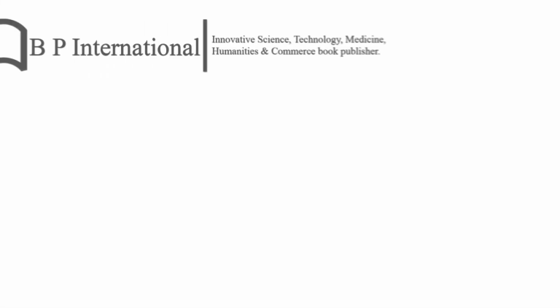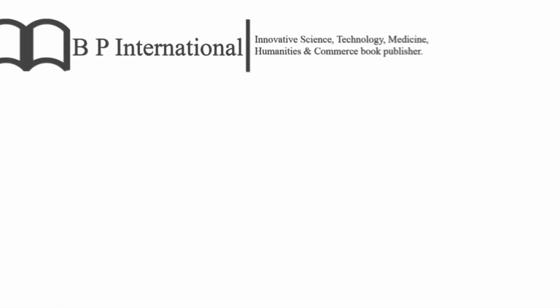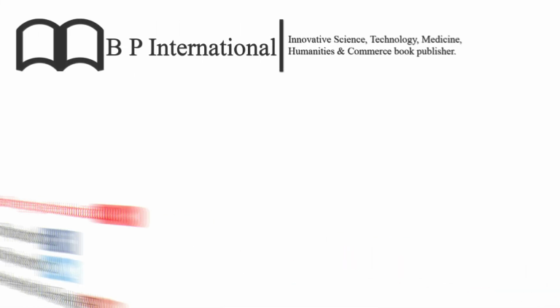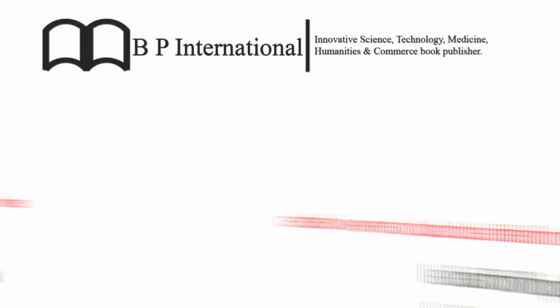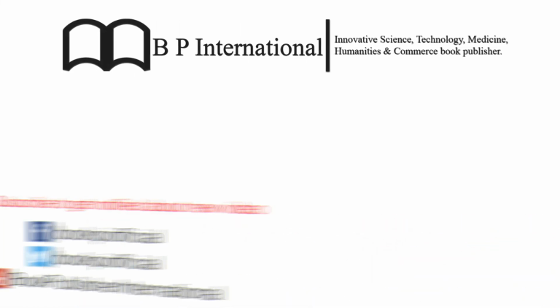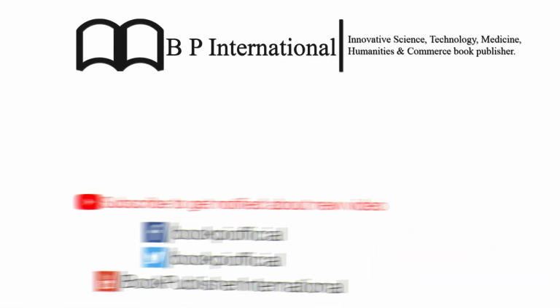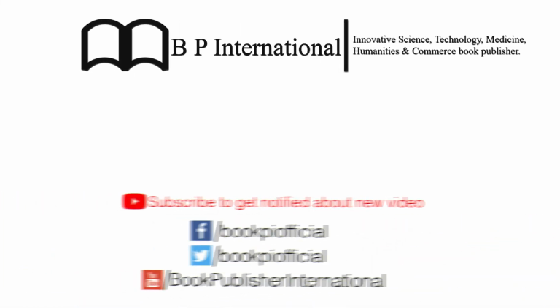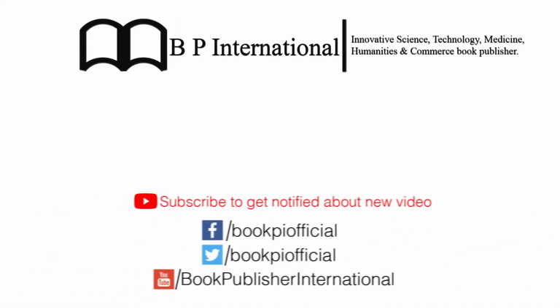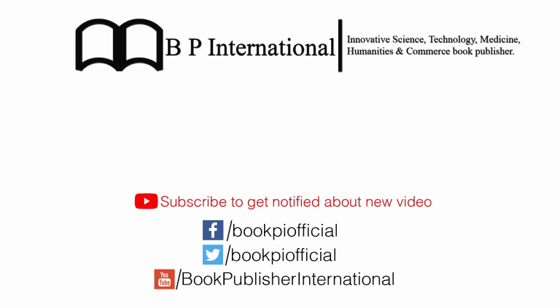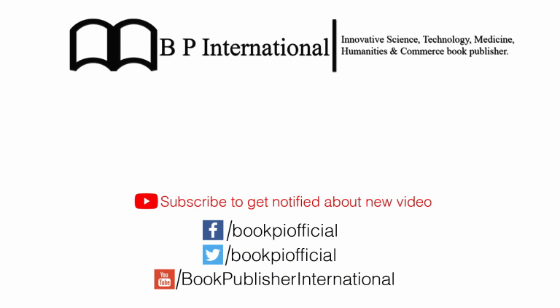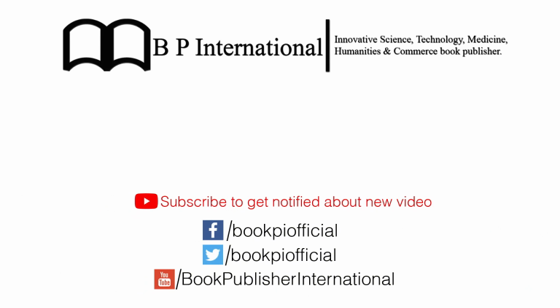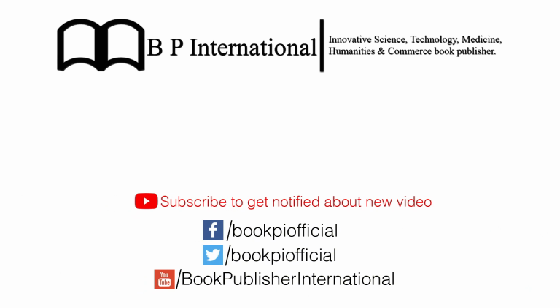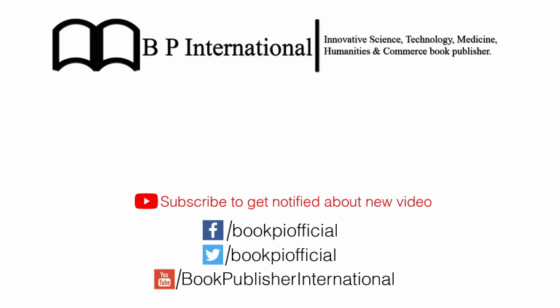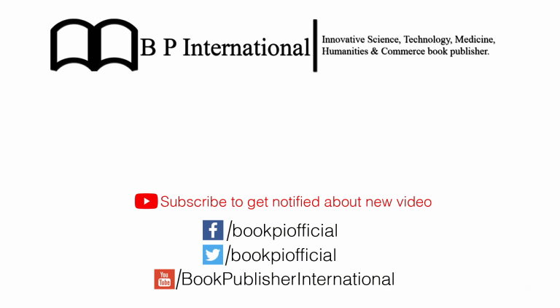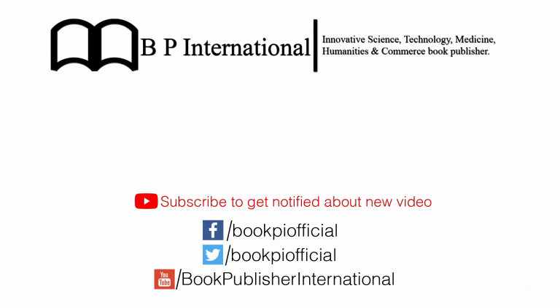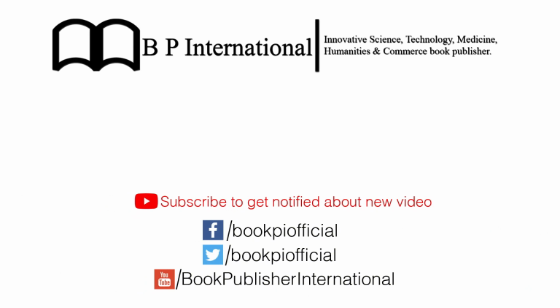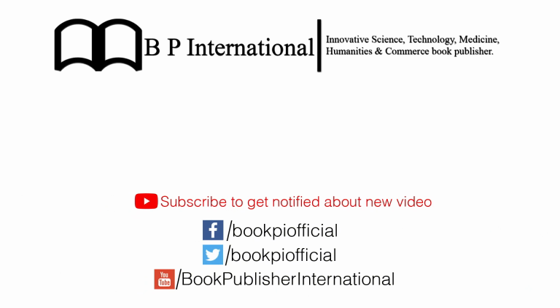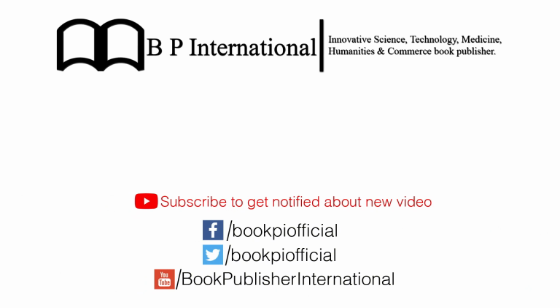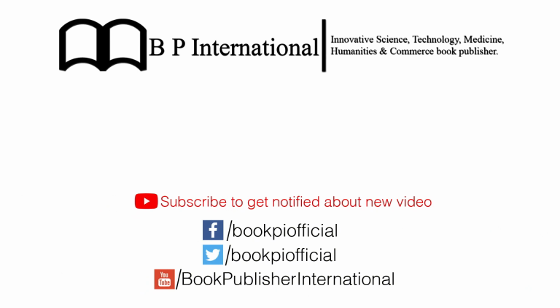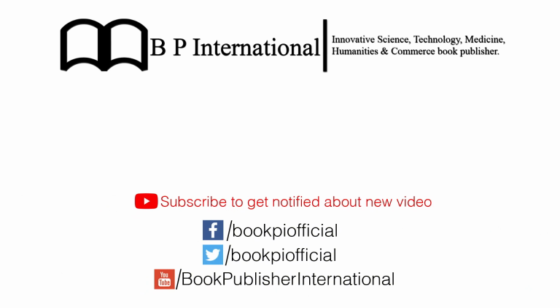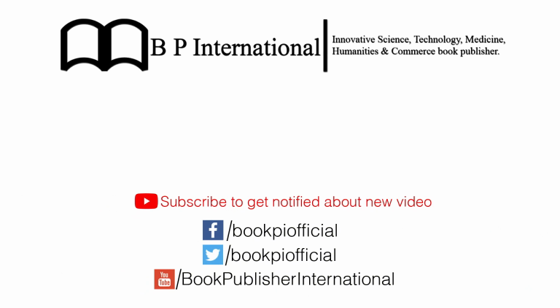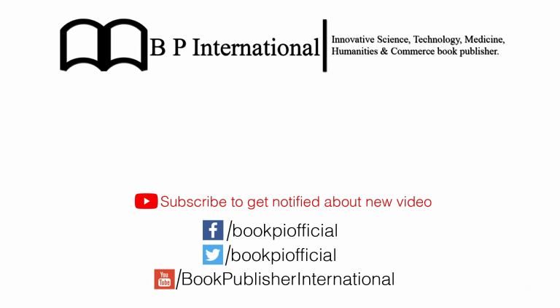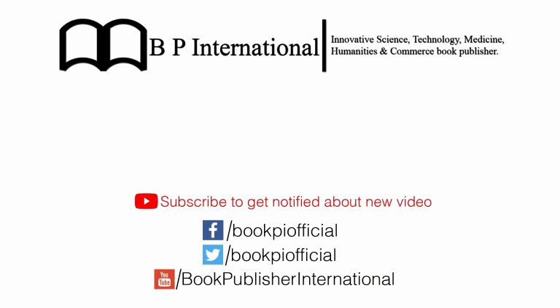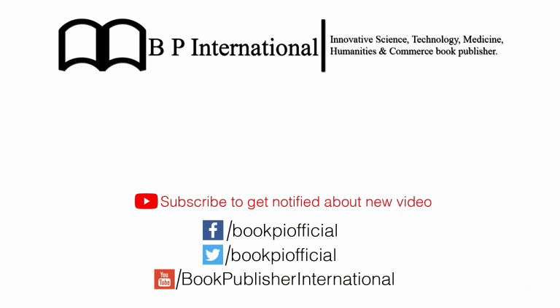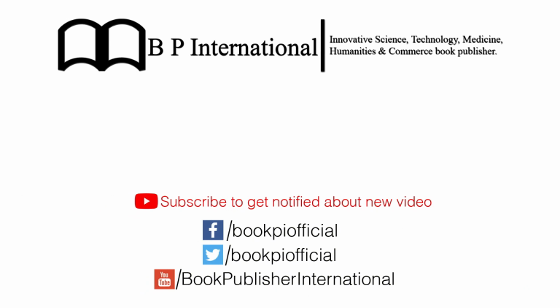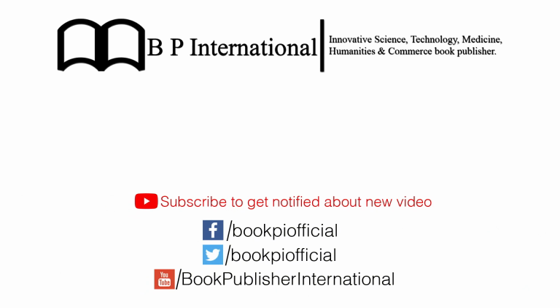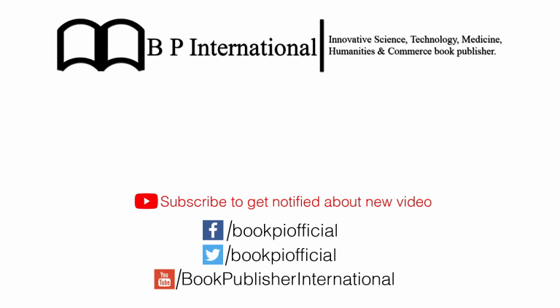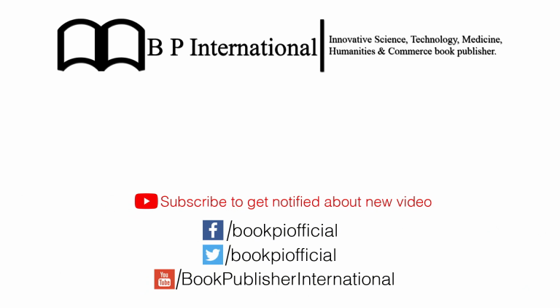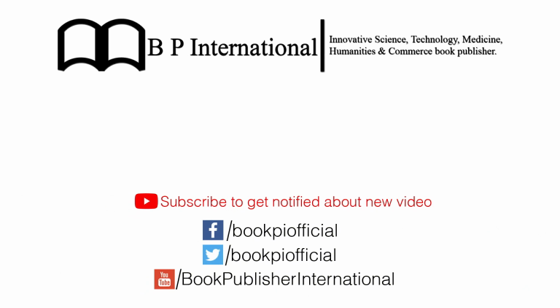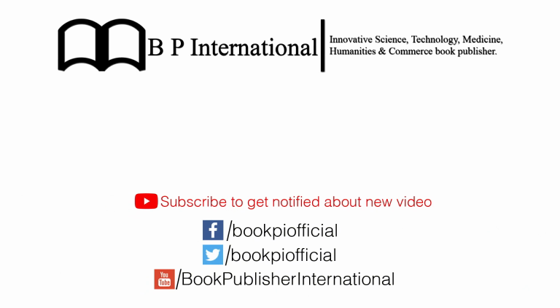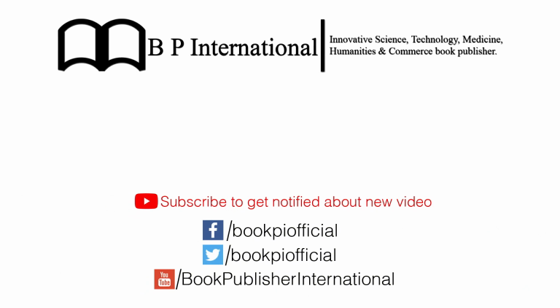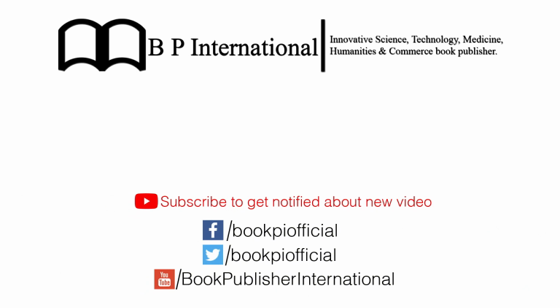Thank you for watching this video. Please subscribe to our channel to watch more scientific research videos.